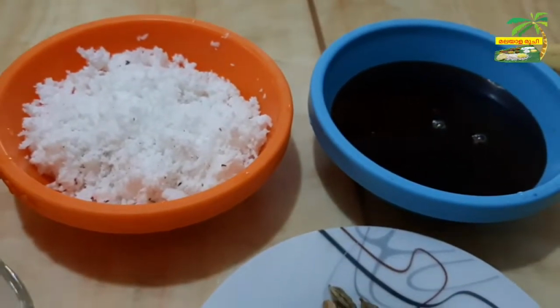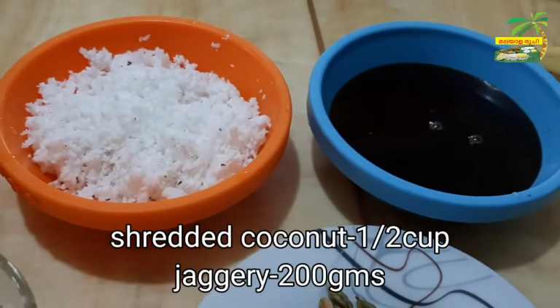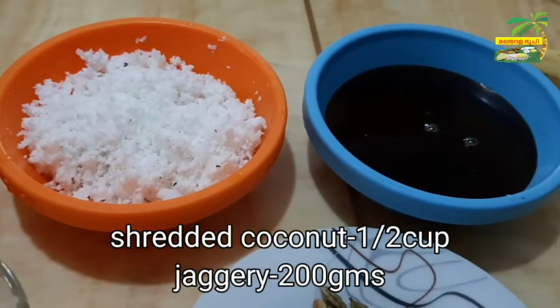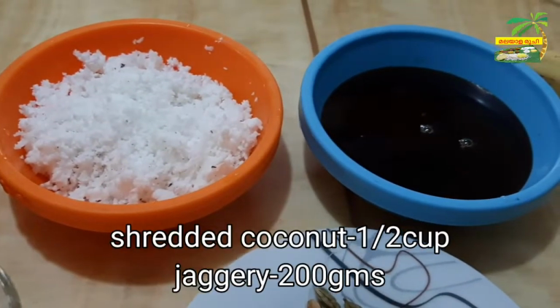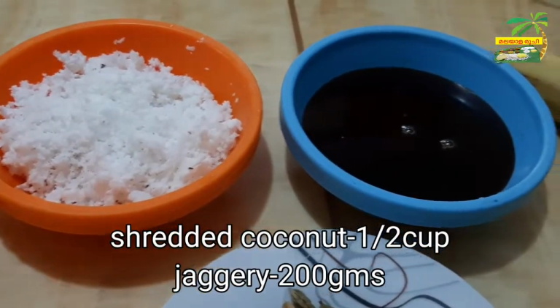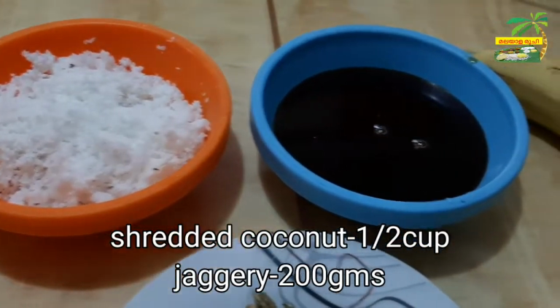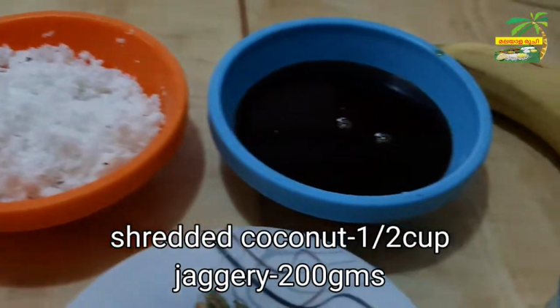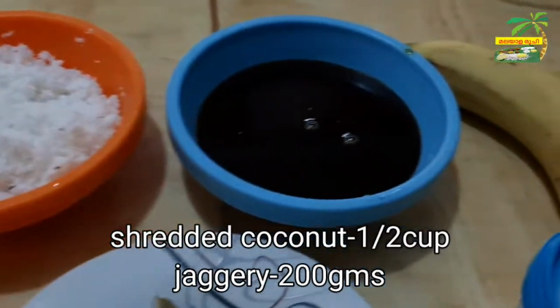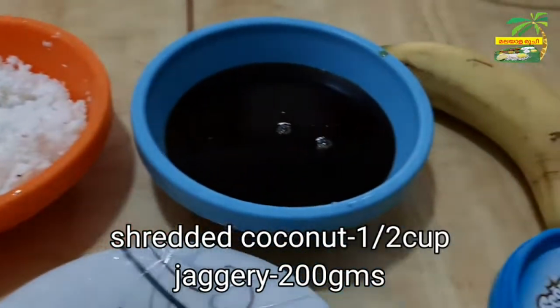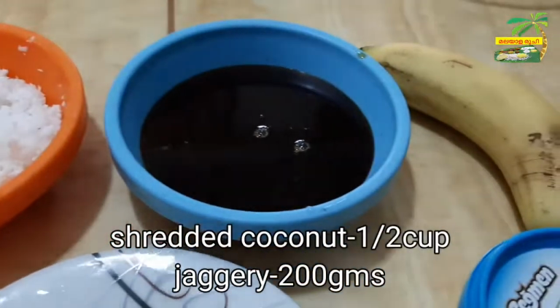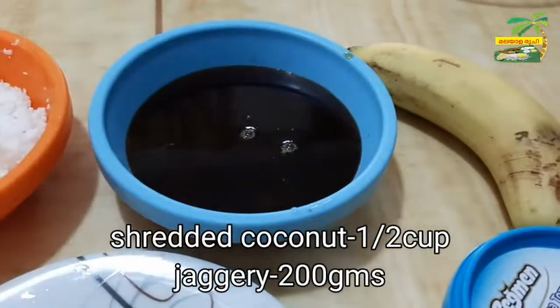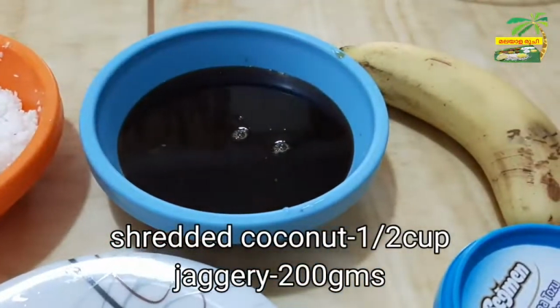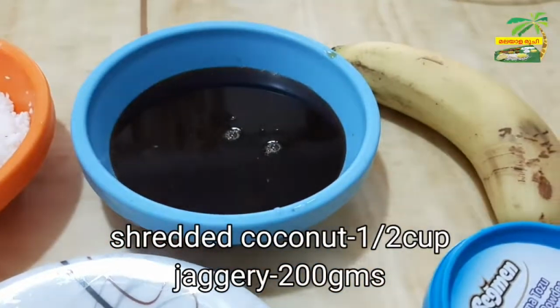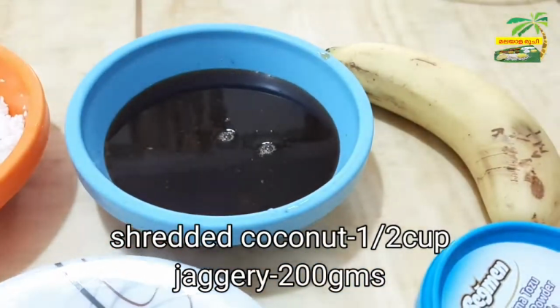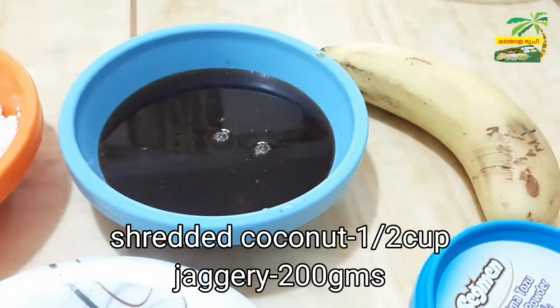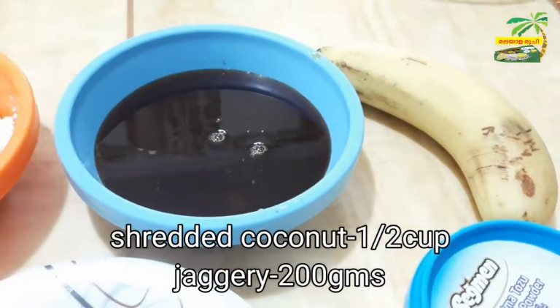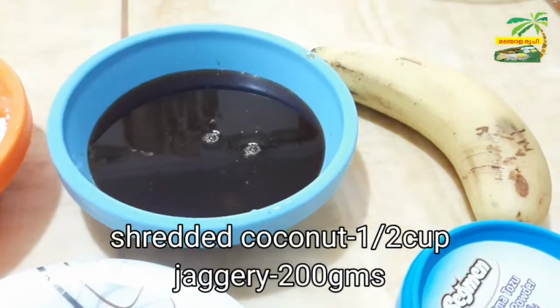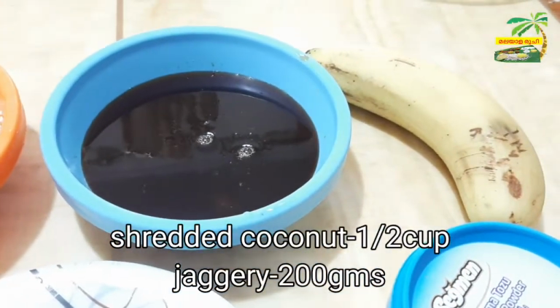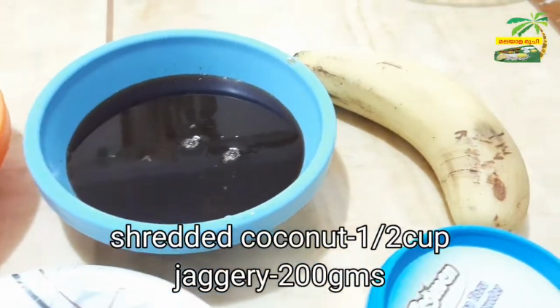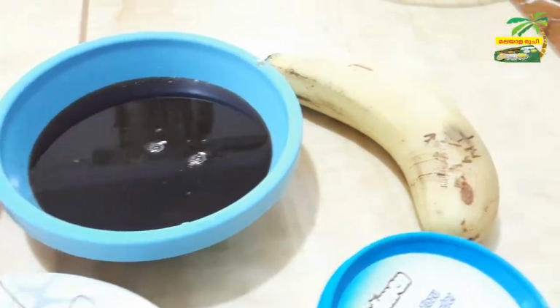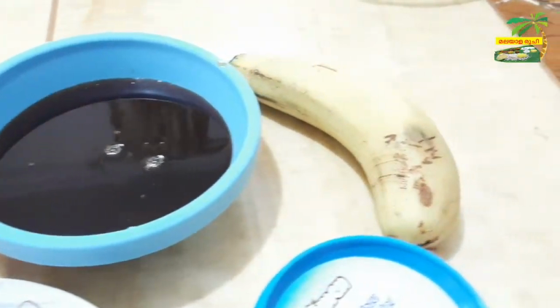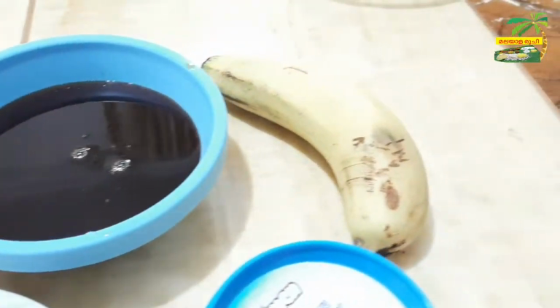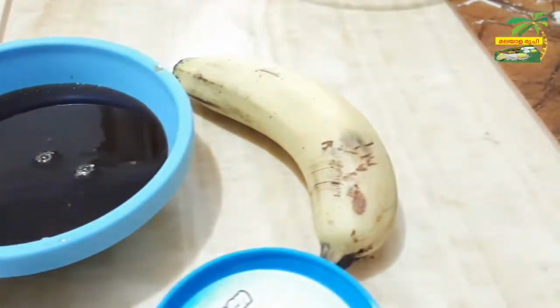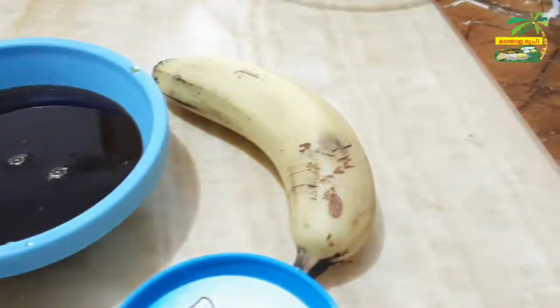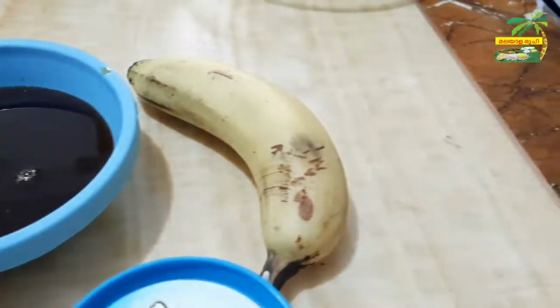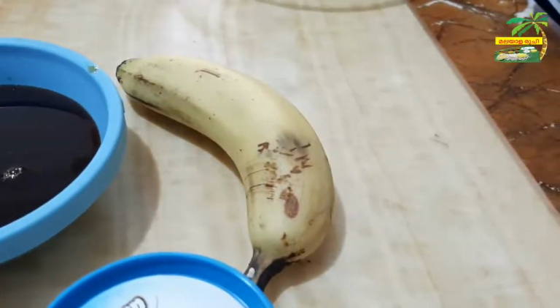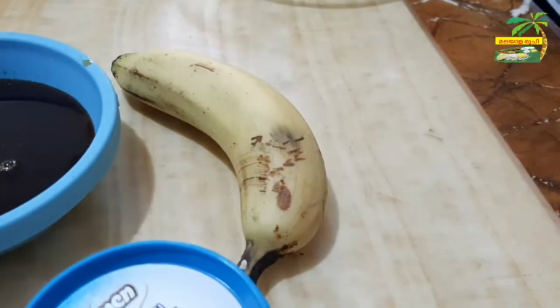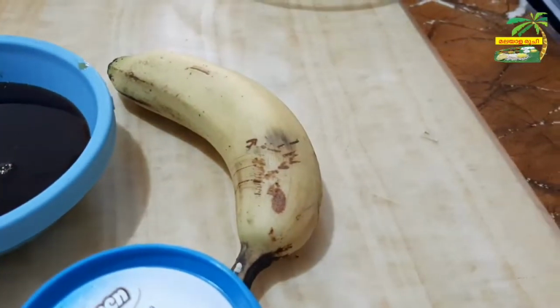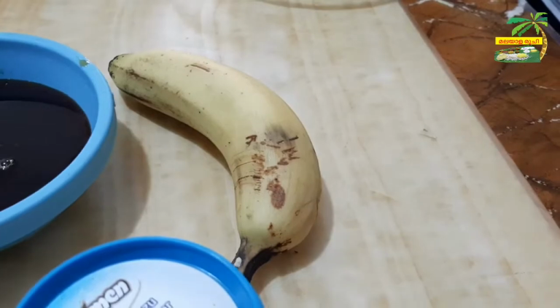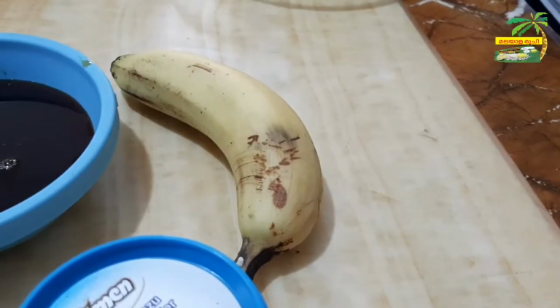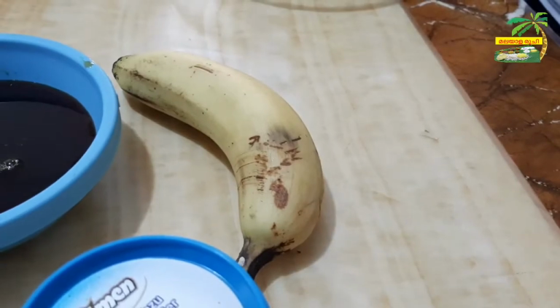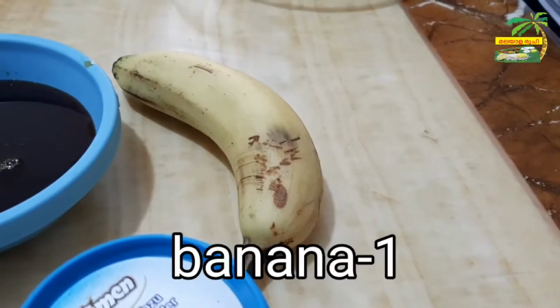The main dish is a 10-inch. The dish is a 200-inch. It's a 1-inch. It's a very easy one.